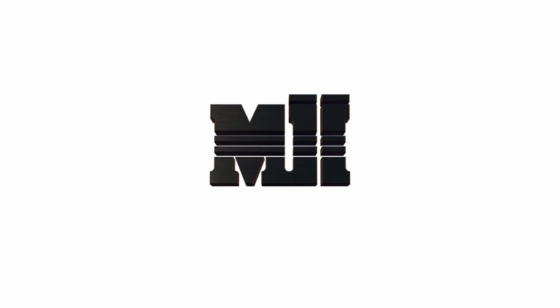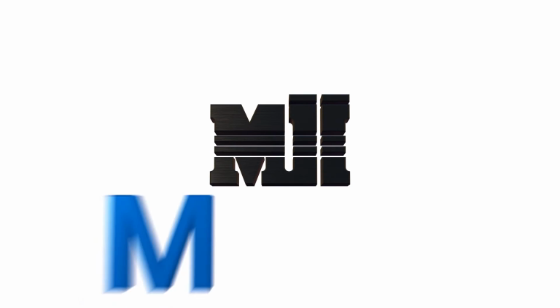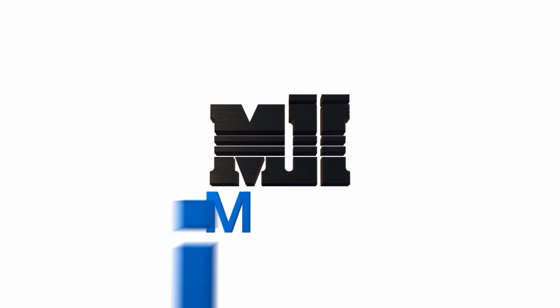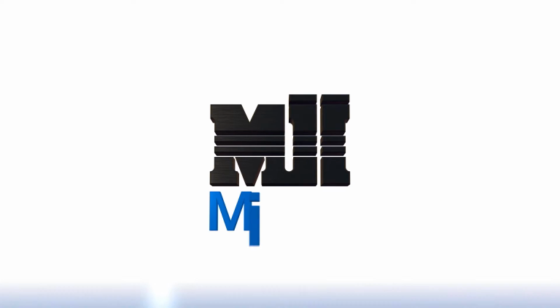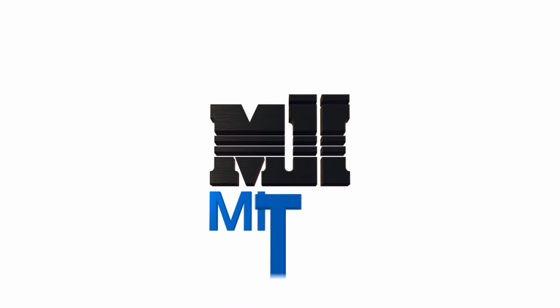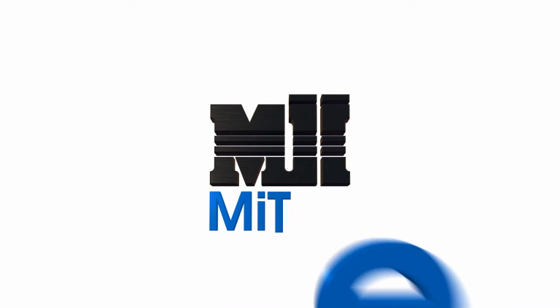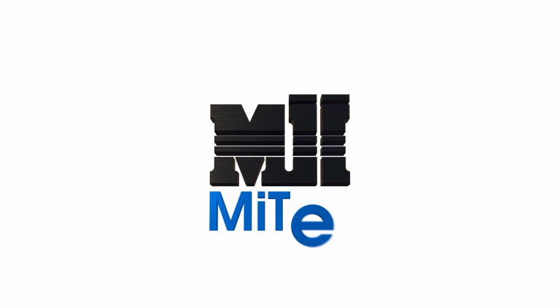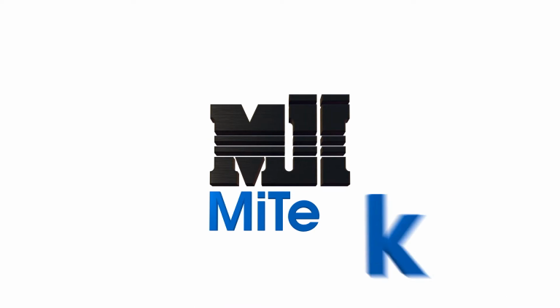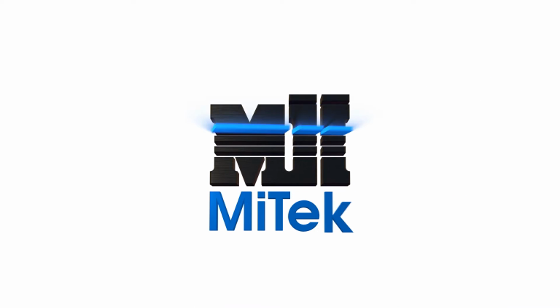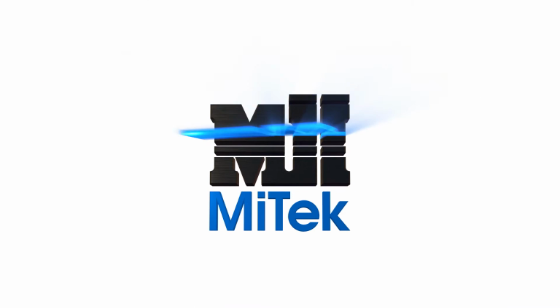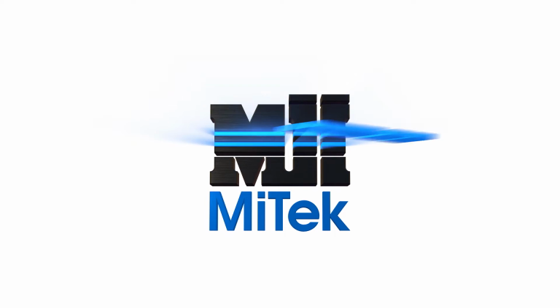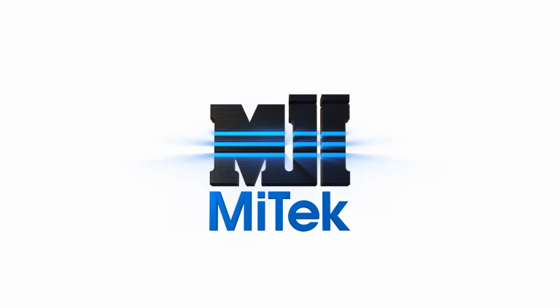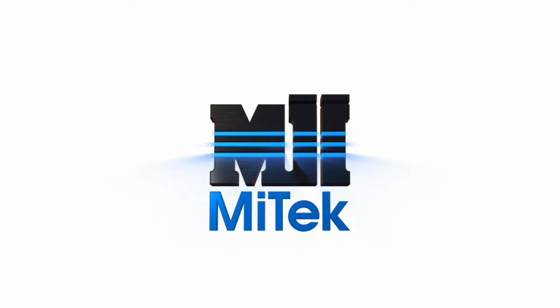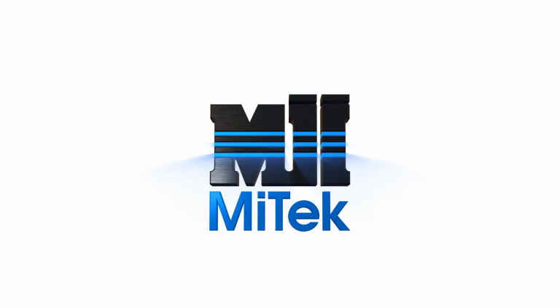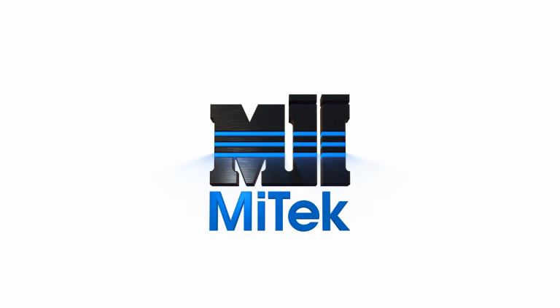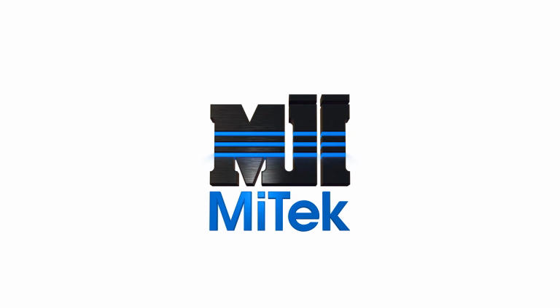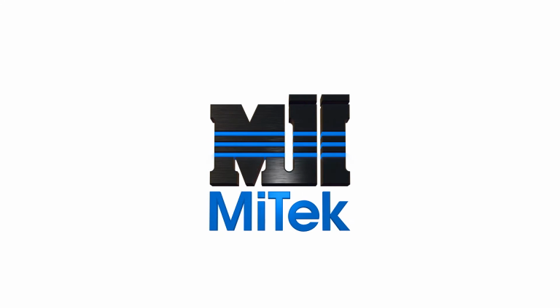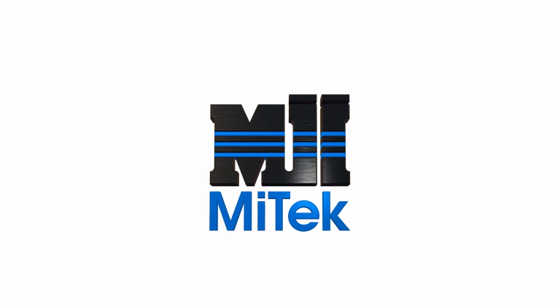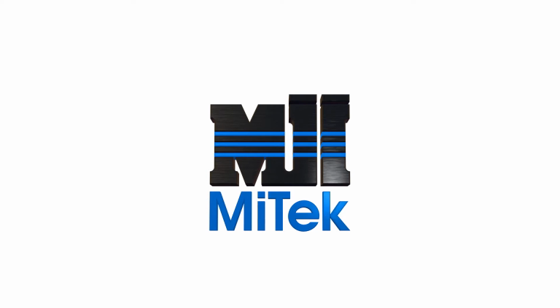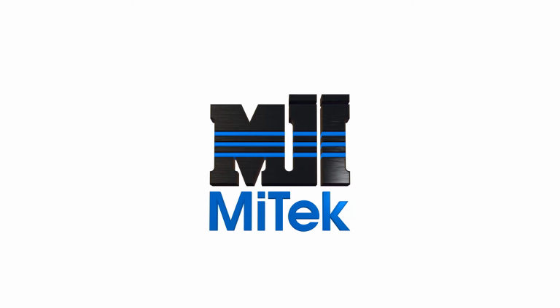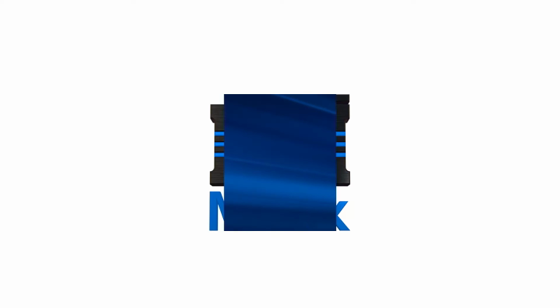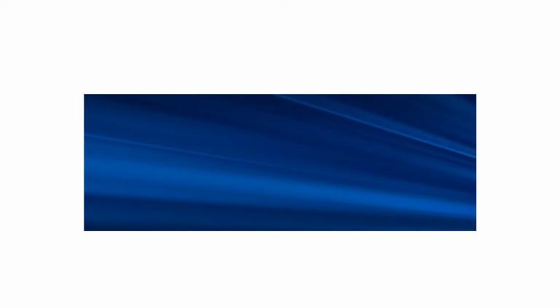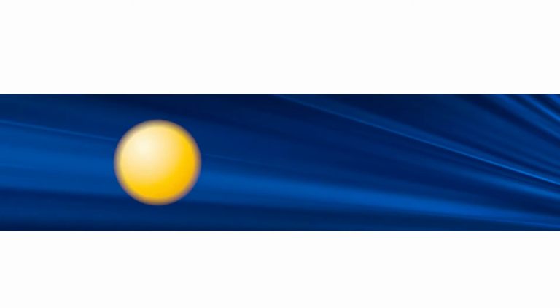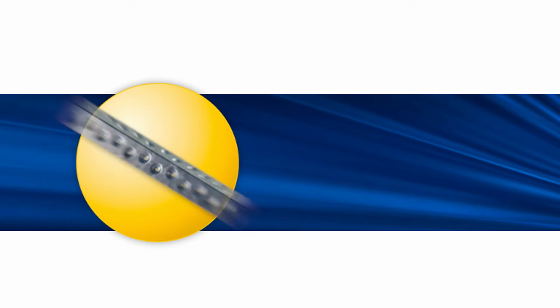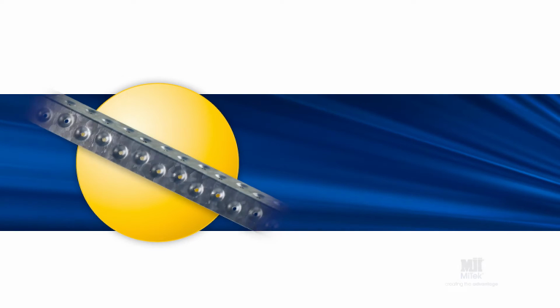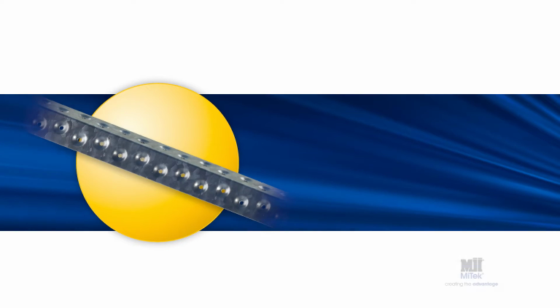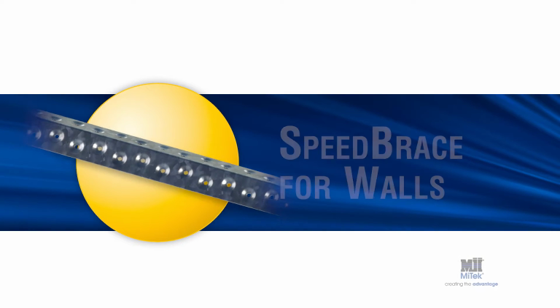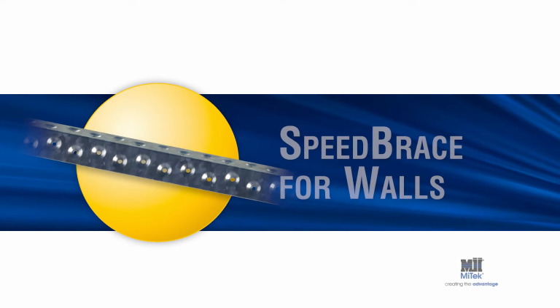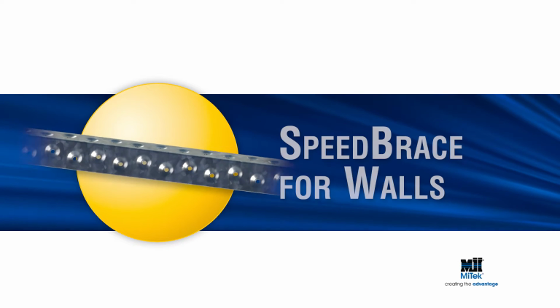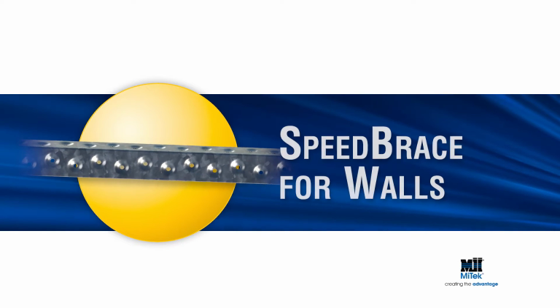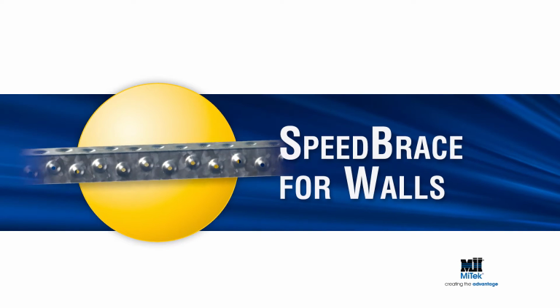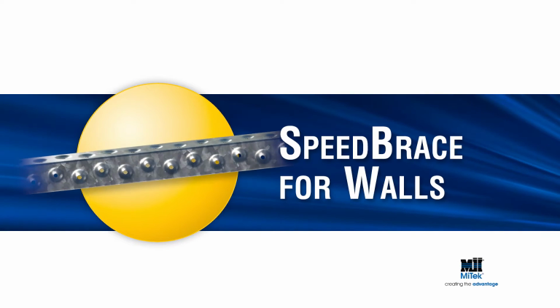Welcome to another MyTech Engineered Building Products Demonstration. MyTech's Speed Brace for Walls.